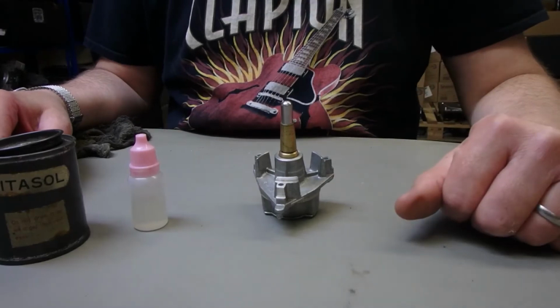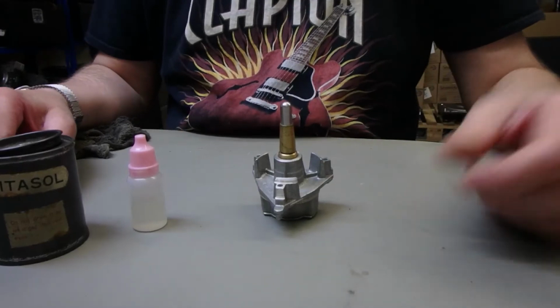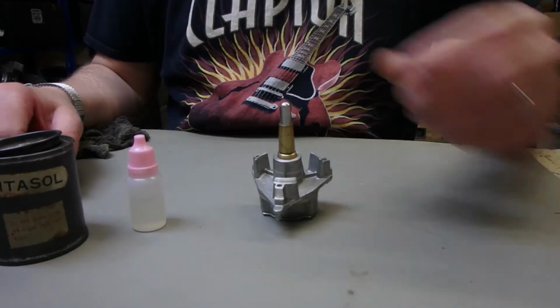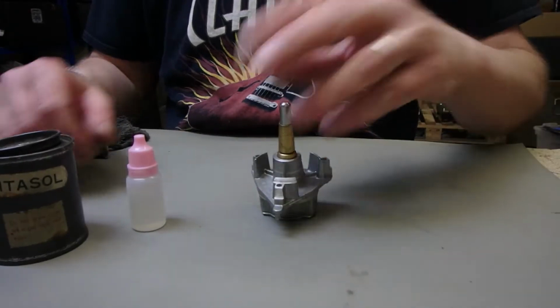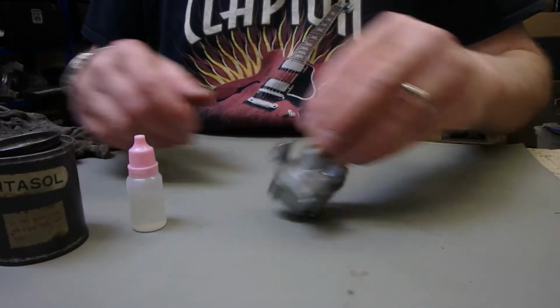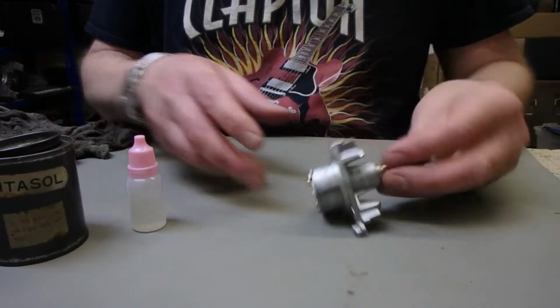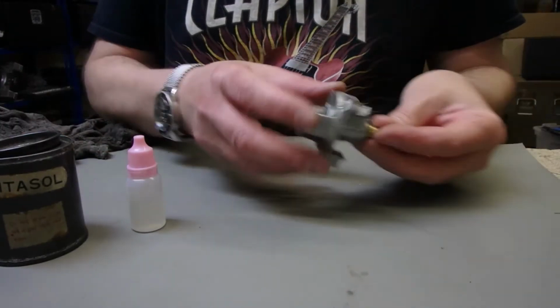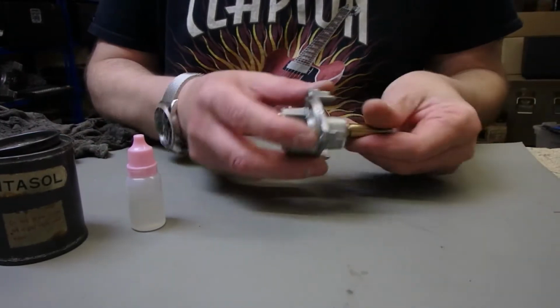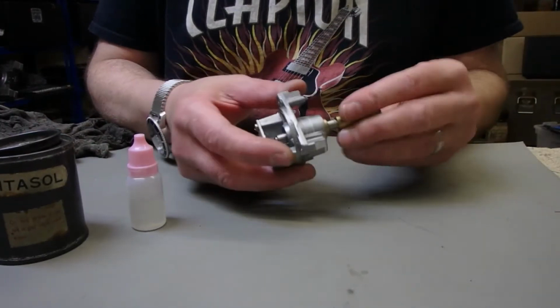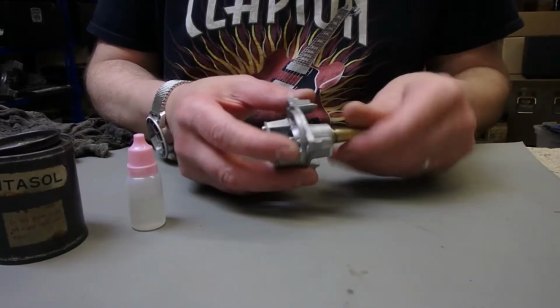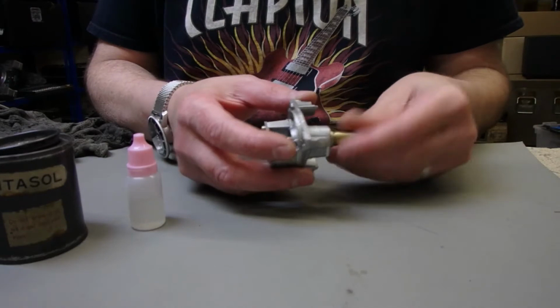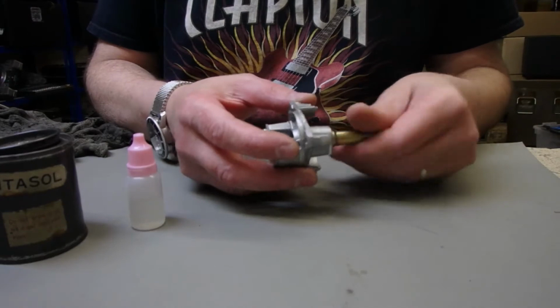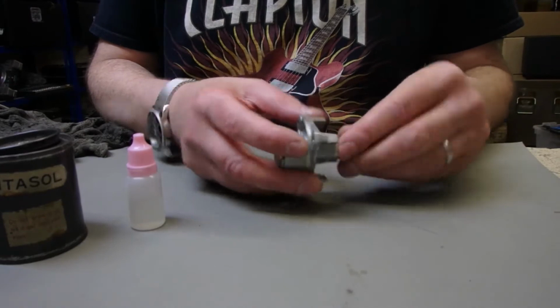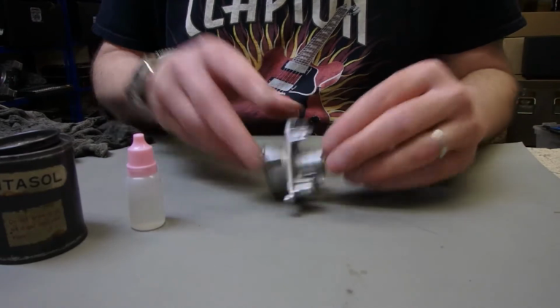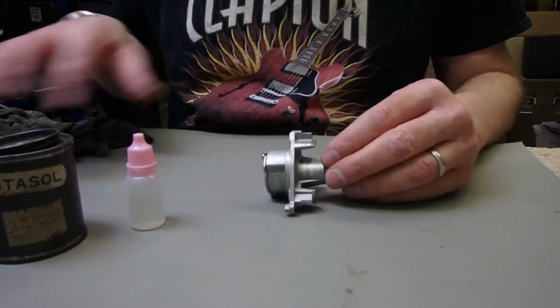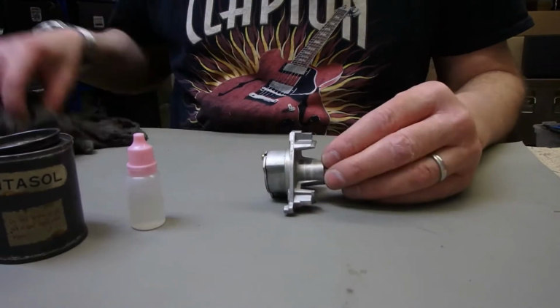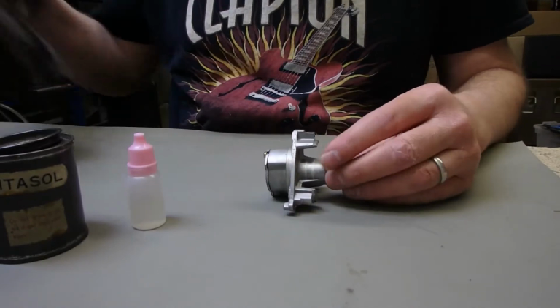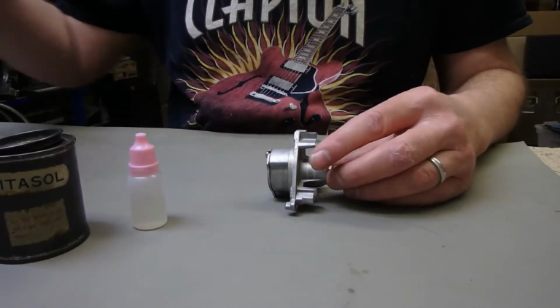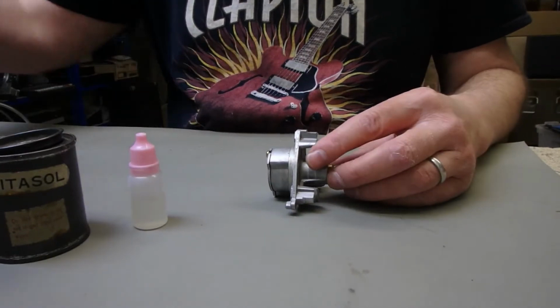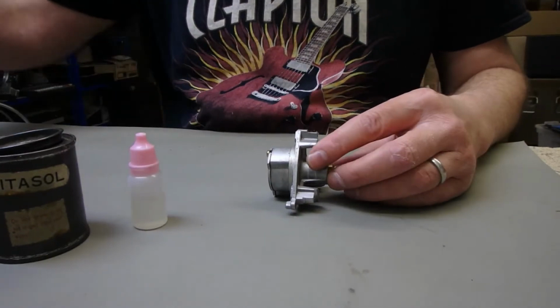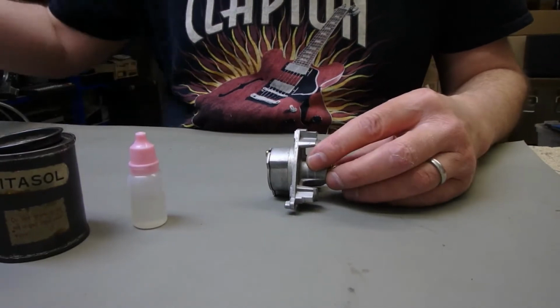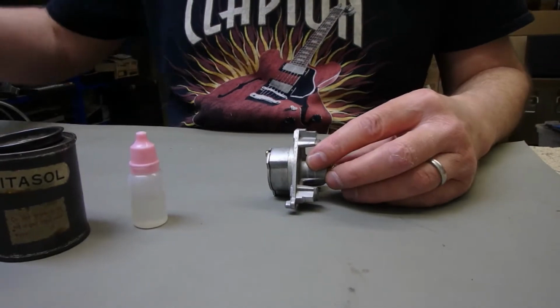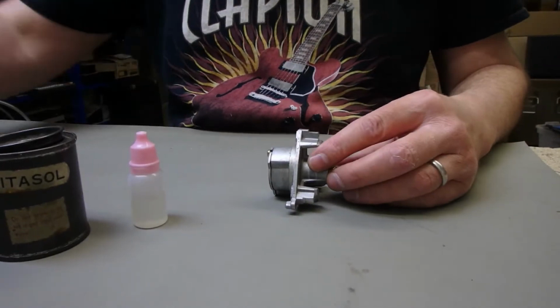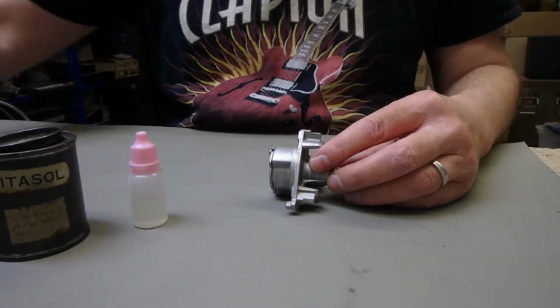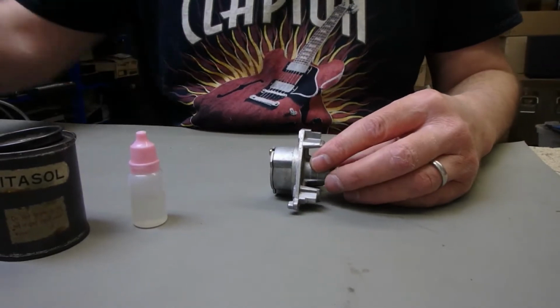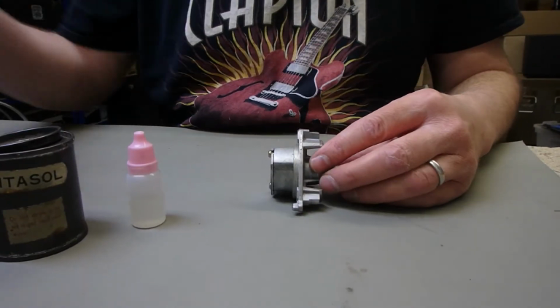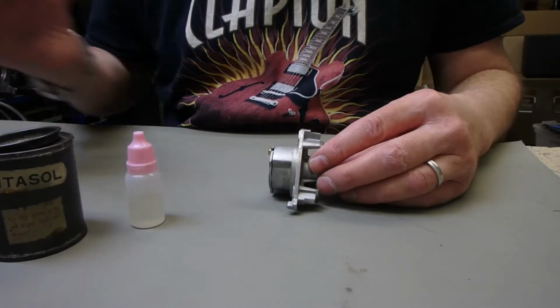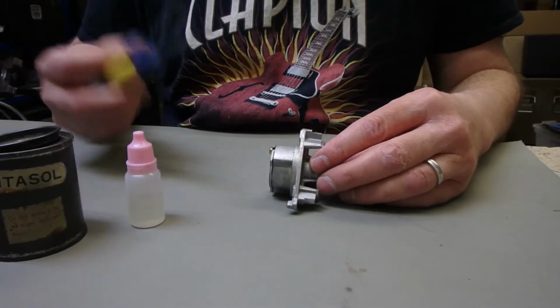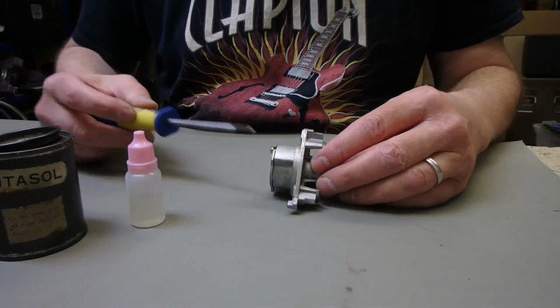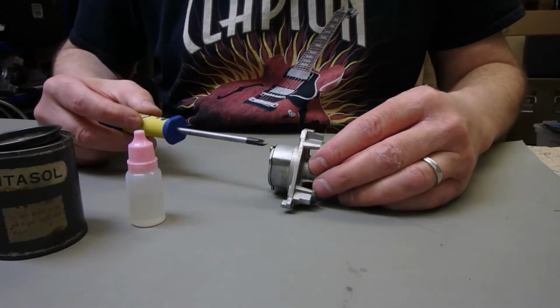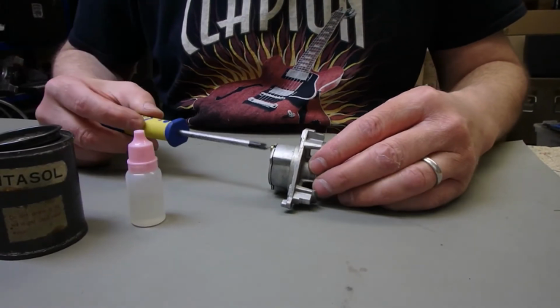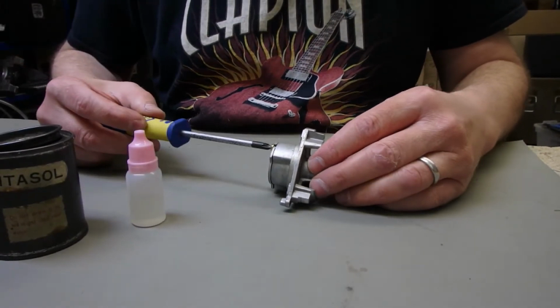What's up guys, just a quick video about lubricating and cleaning a centre bearing.